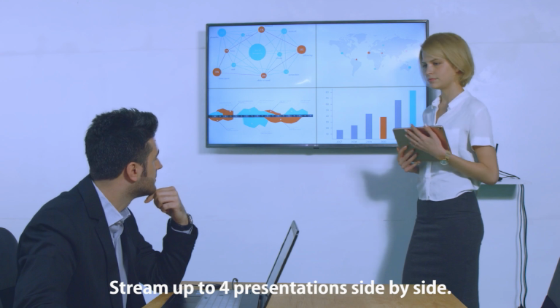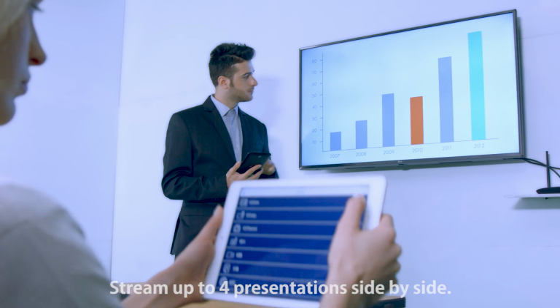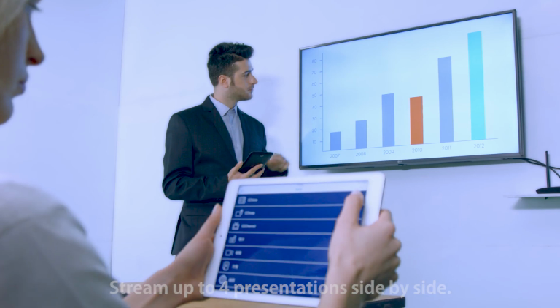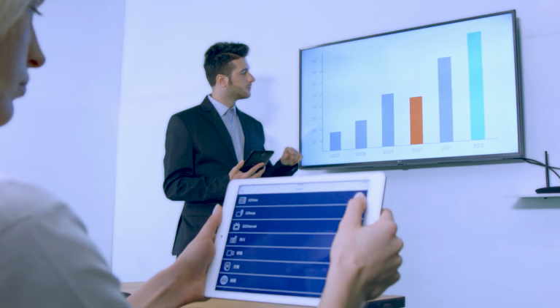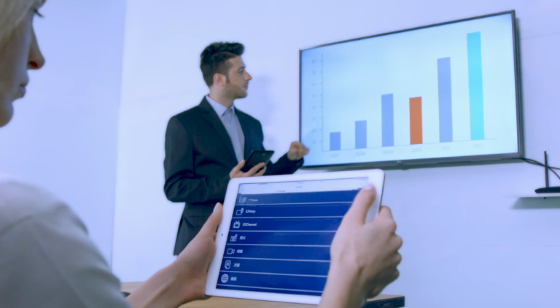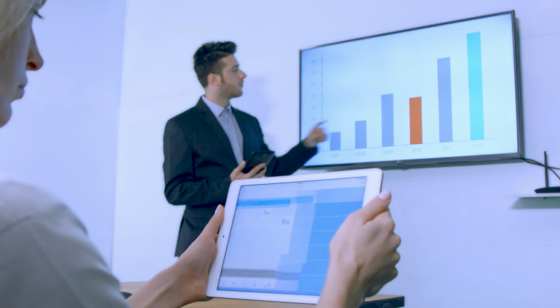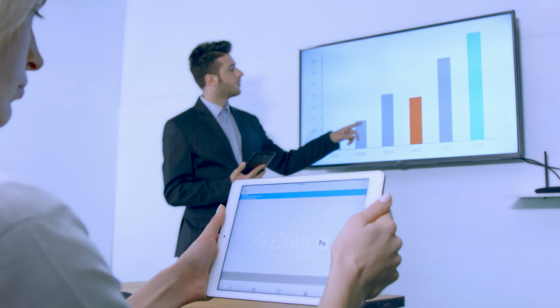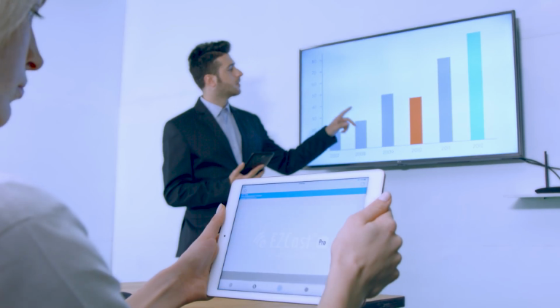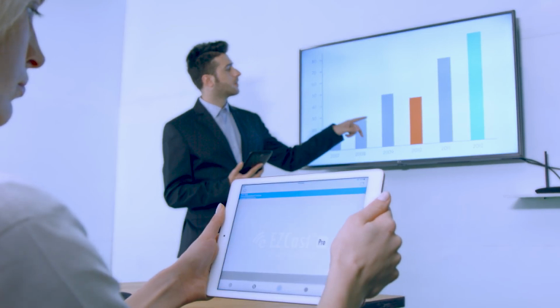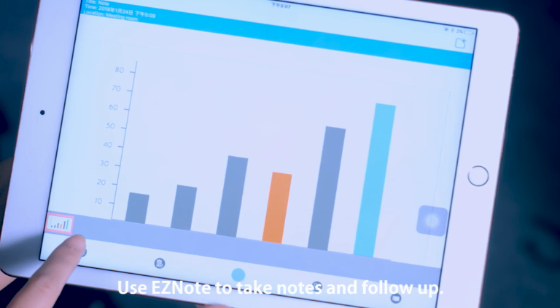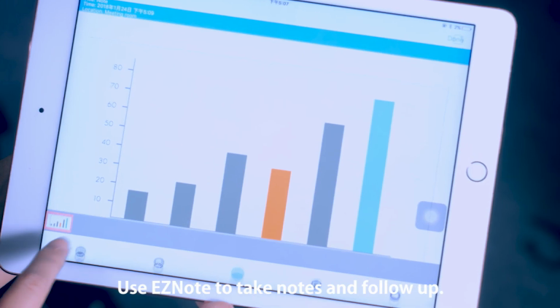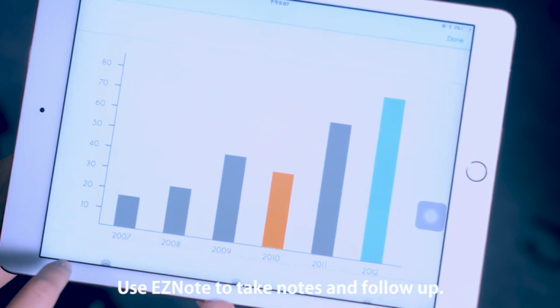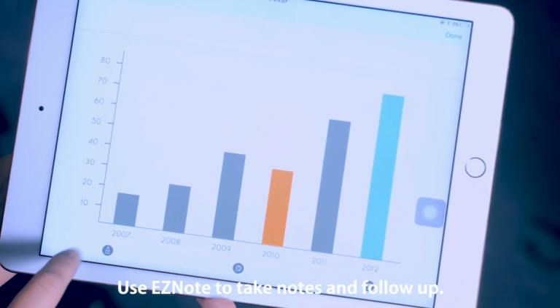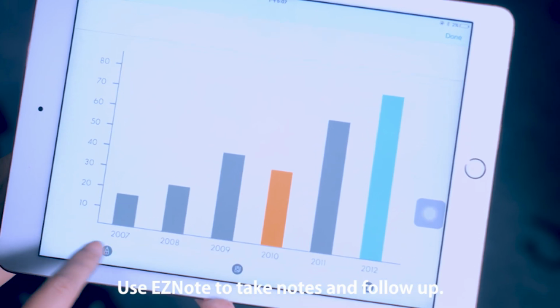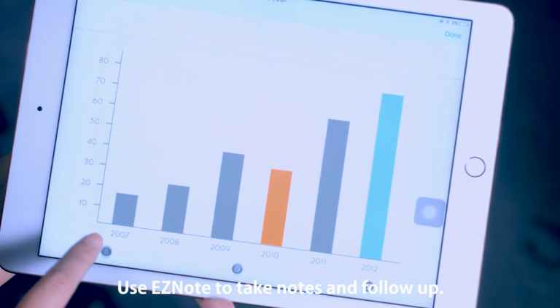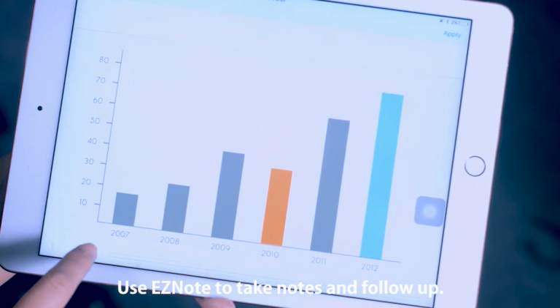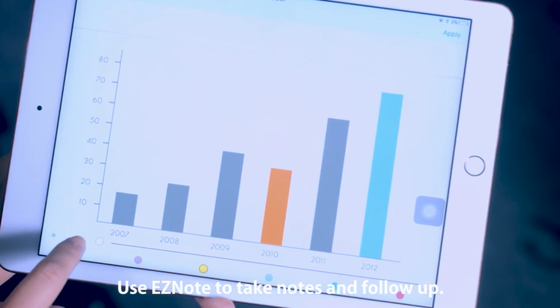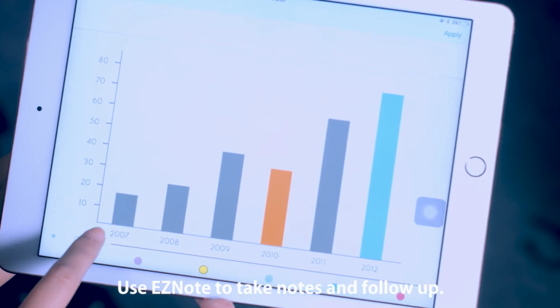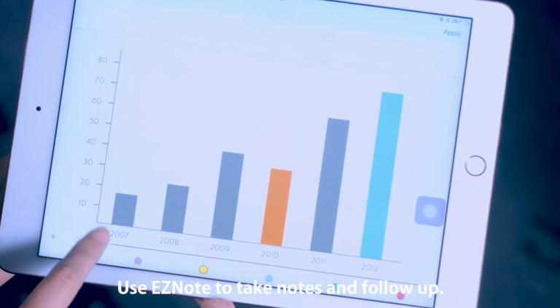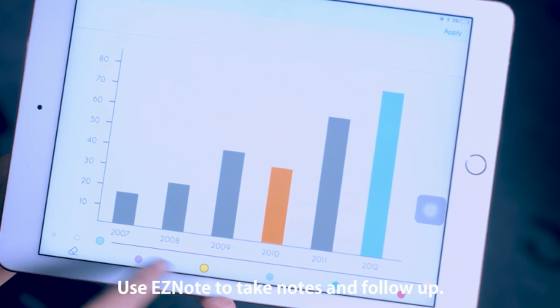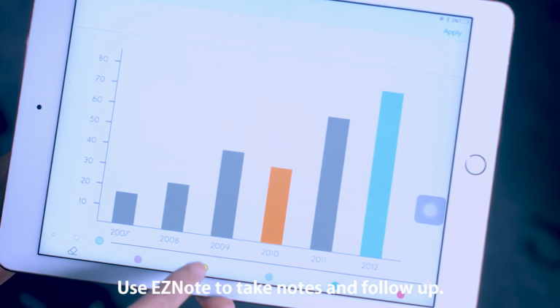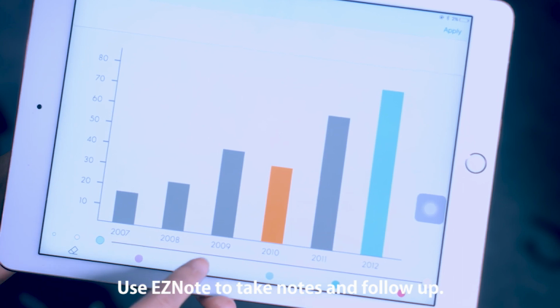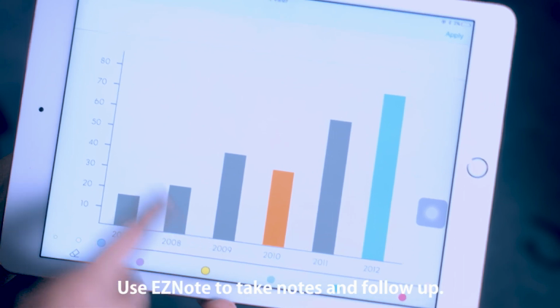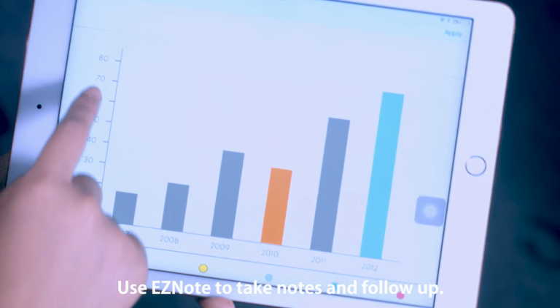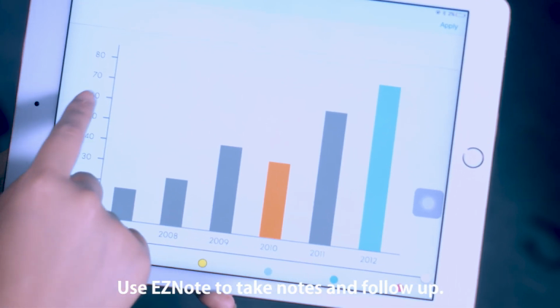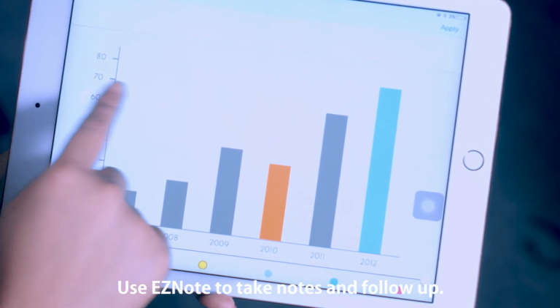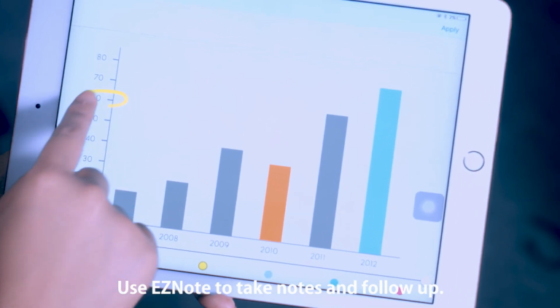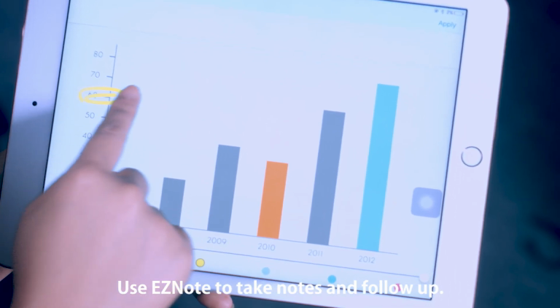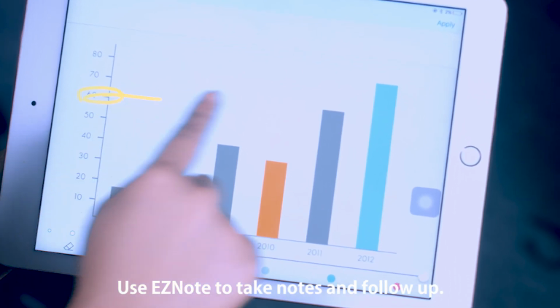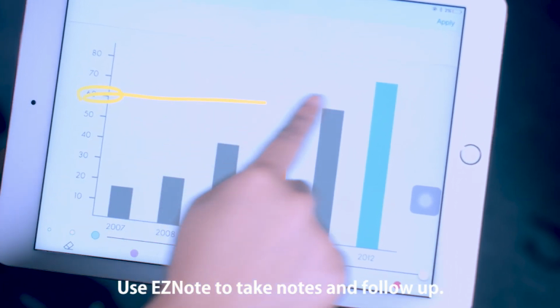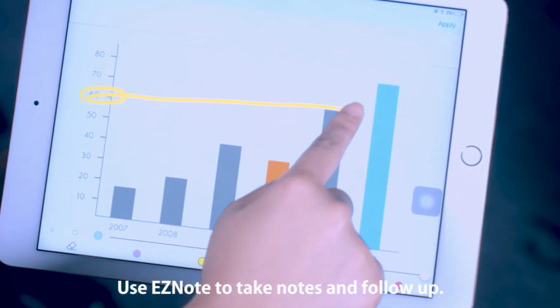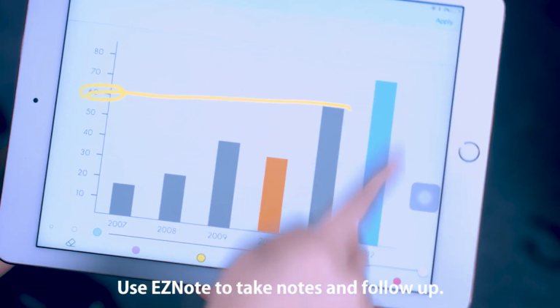The EZ Note feature in the EZcast Pro app is designed for effective note-taking and follow-ups.